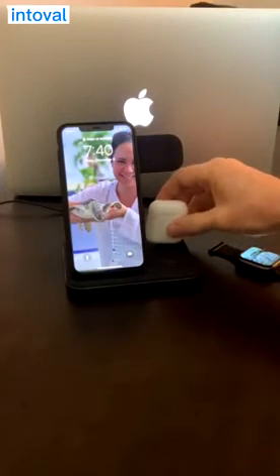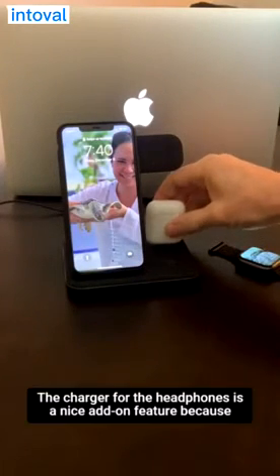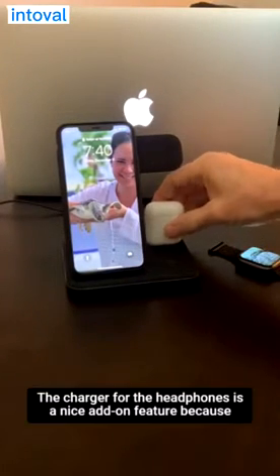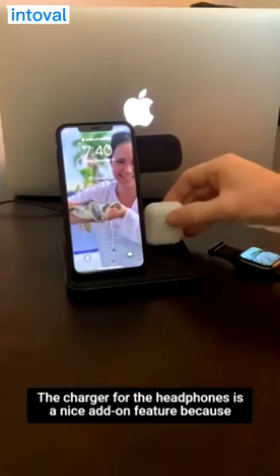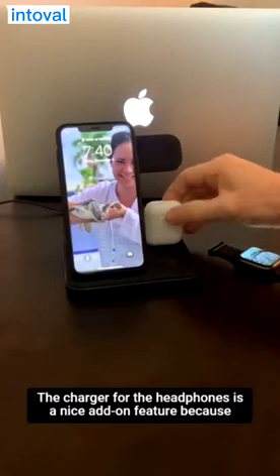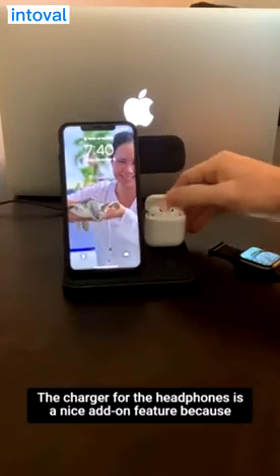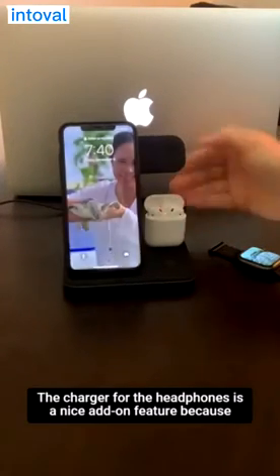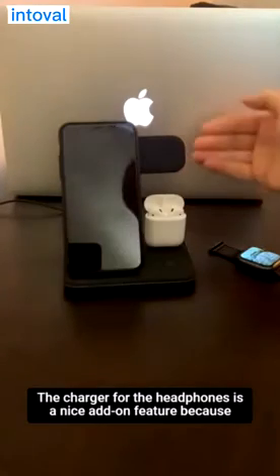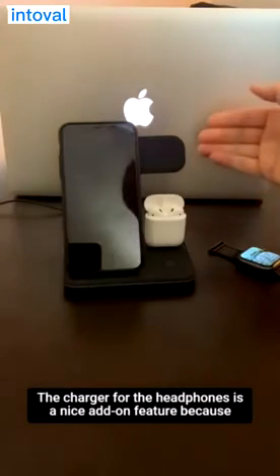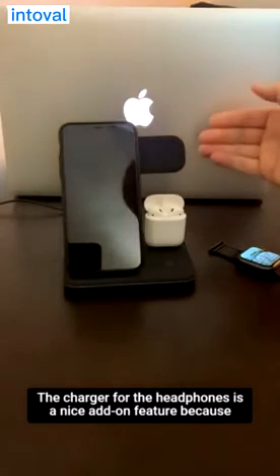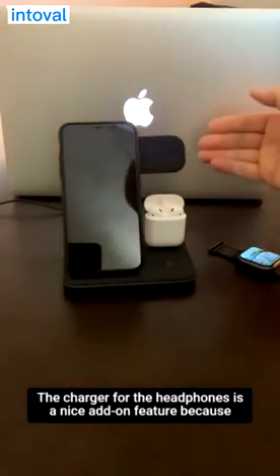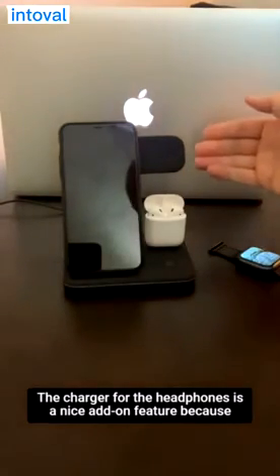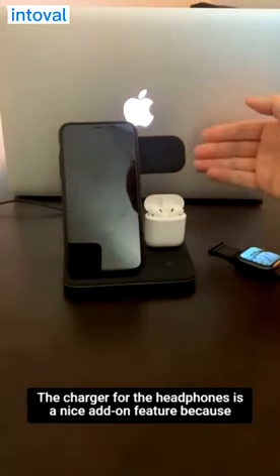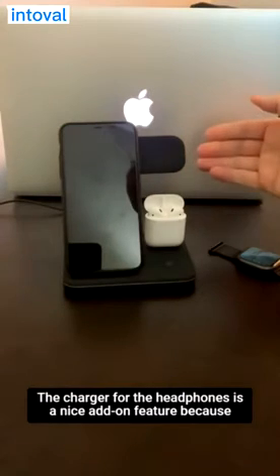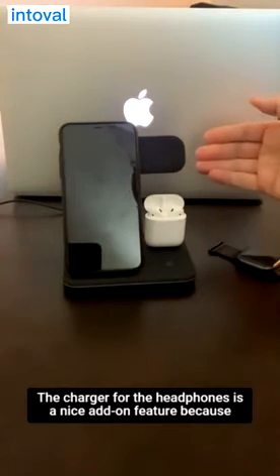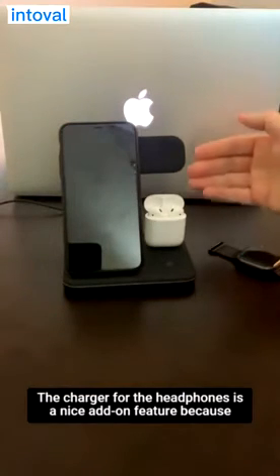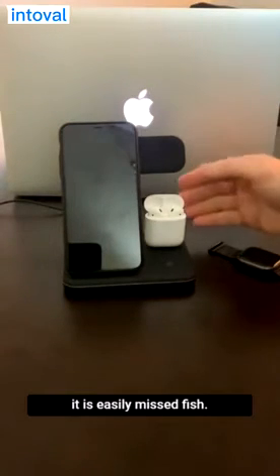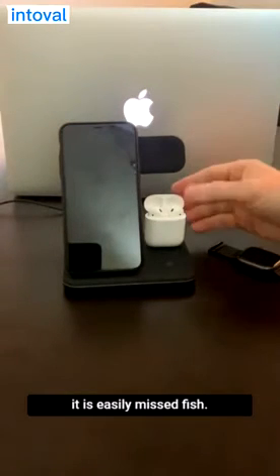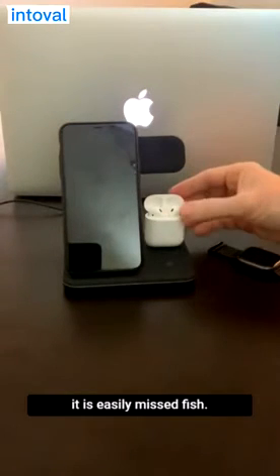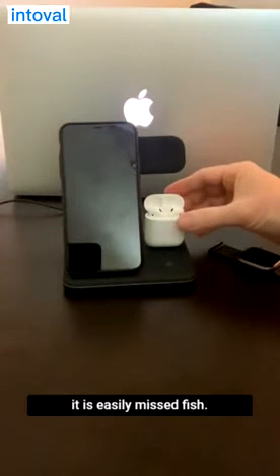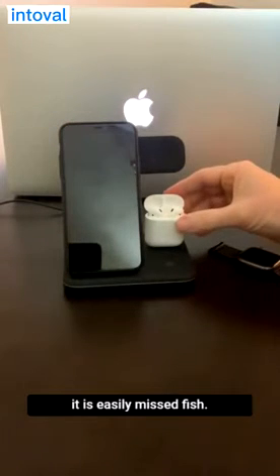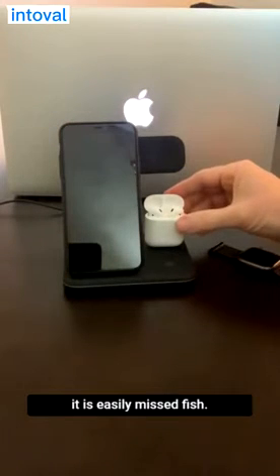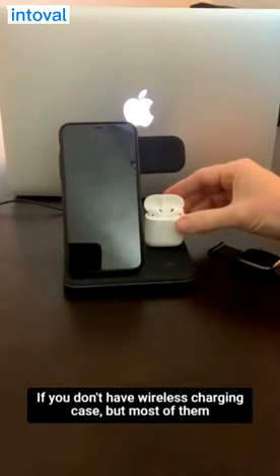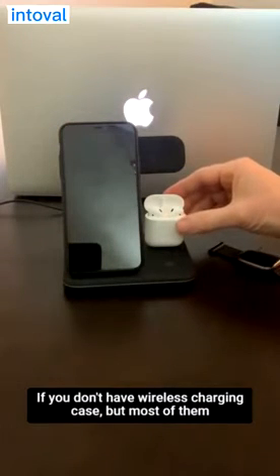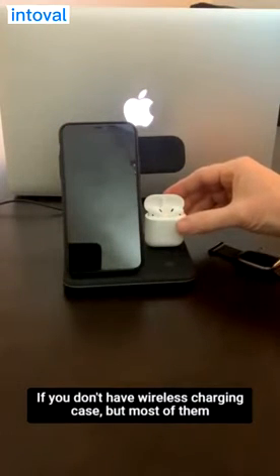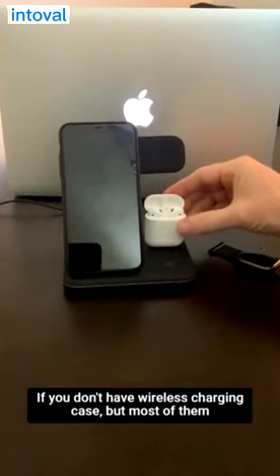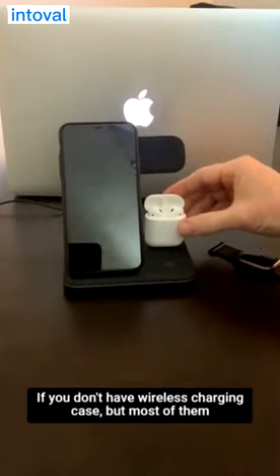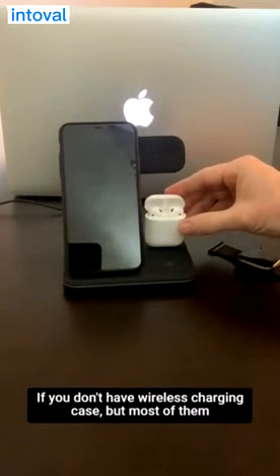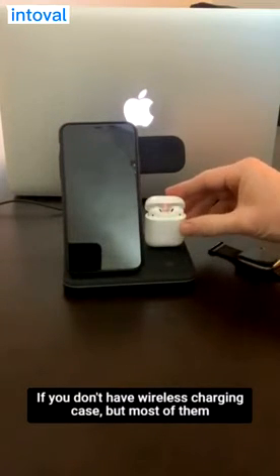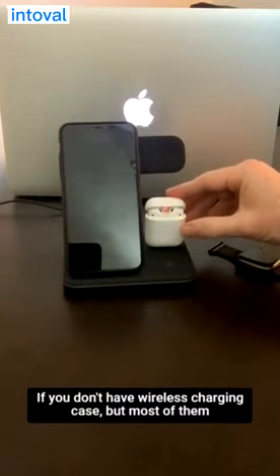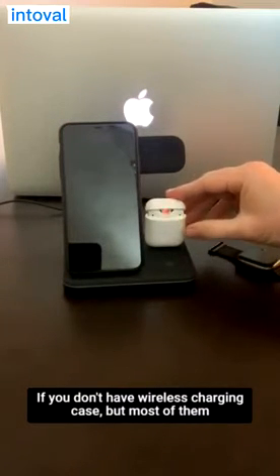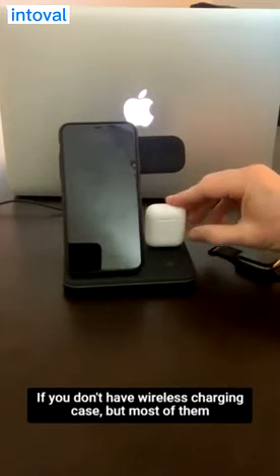The charger for the headphones is a nice add-on feature because it's easily missed, especially if you don't have a wireless charging case.